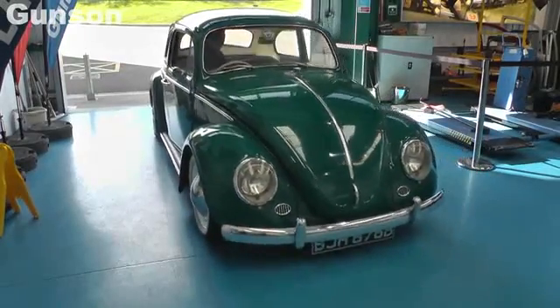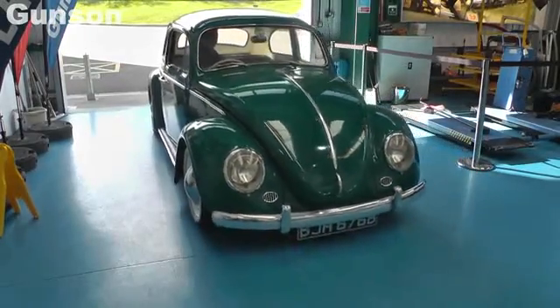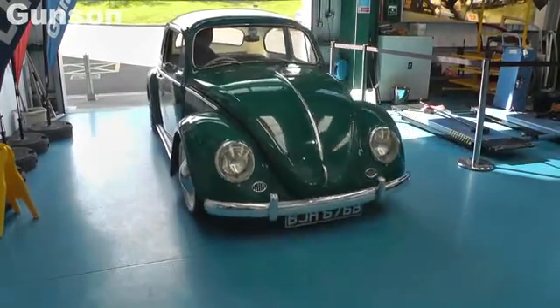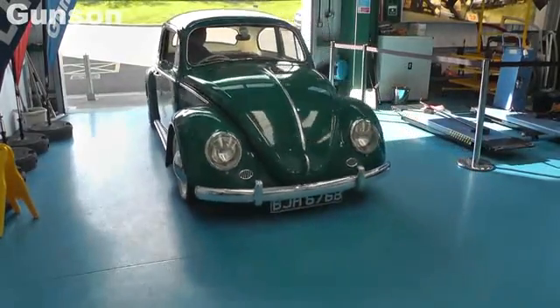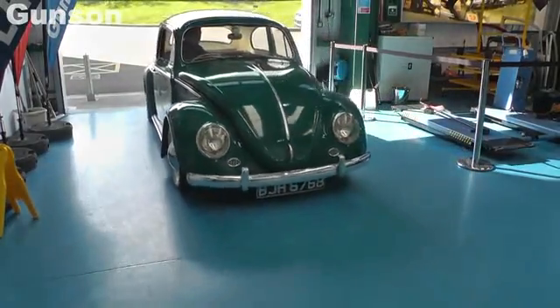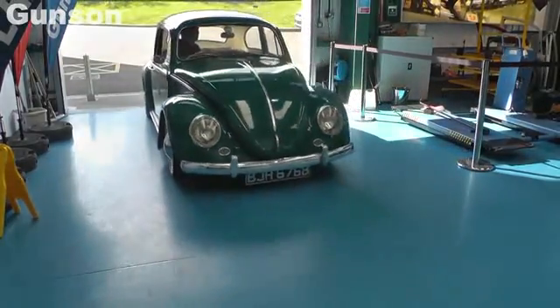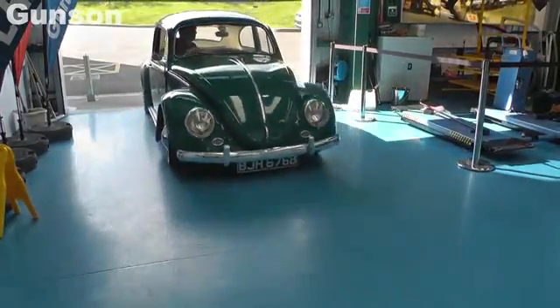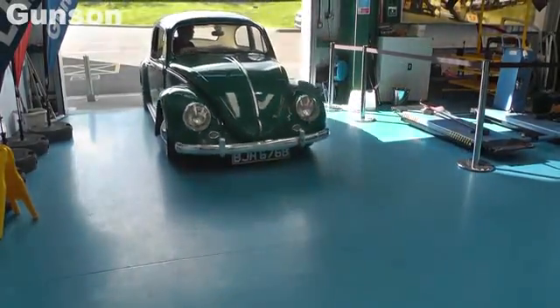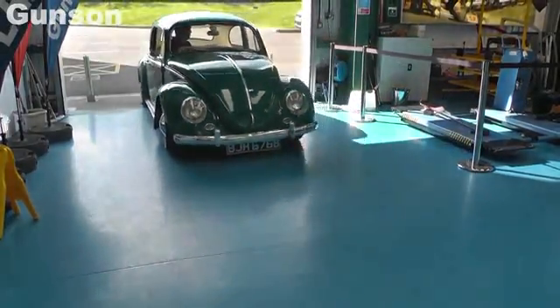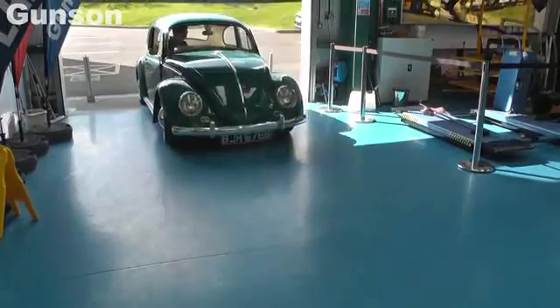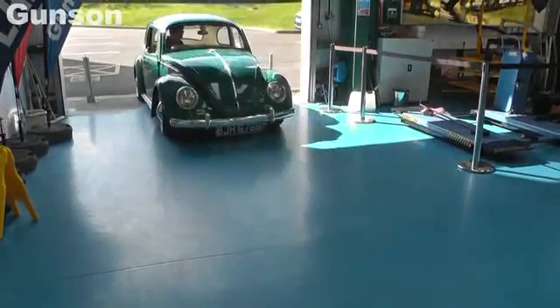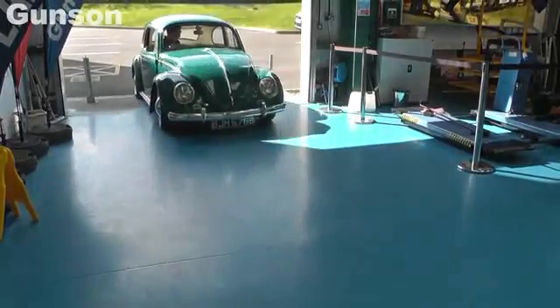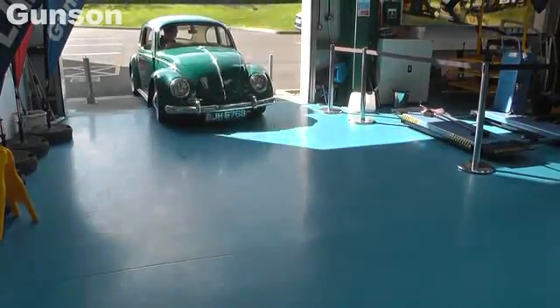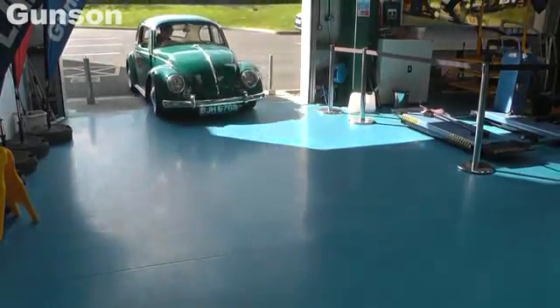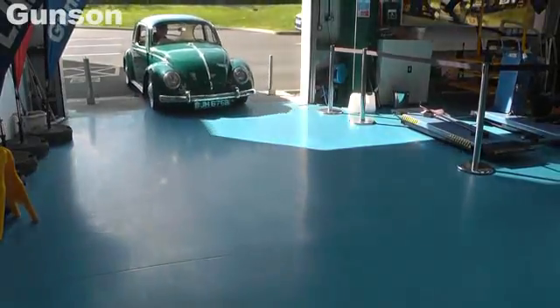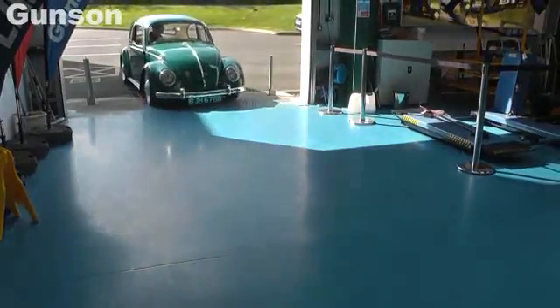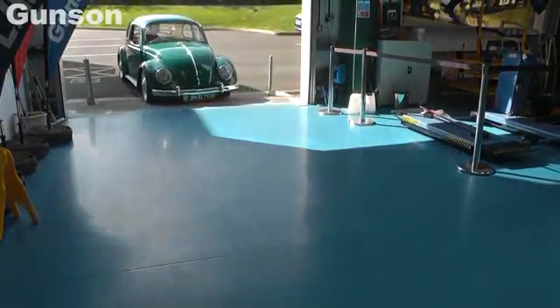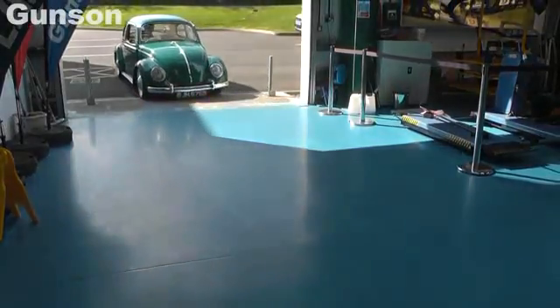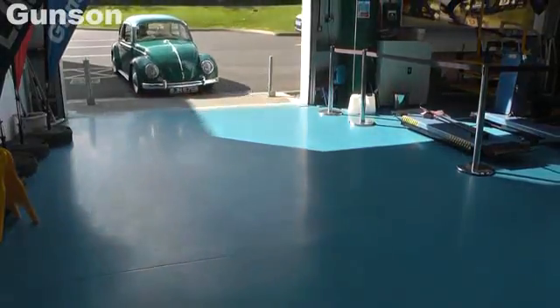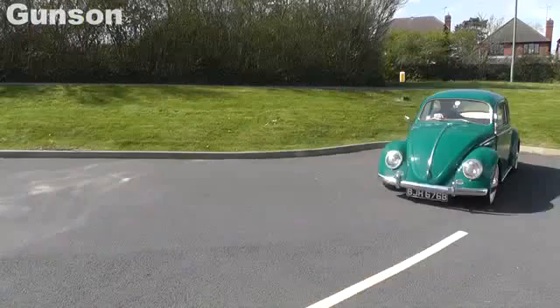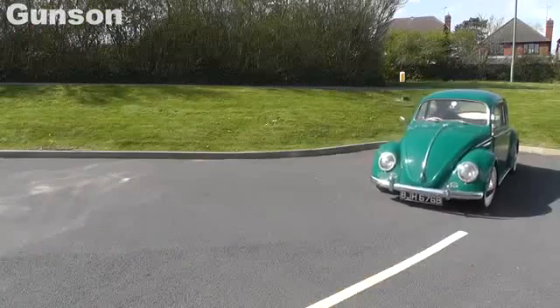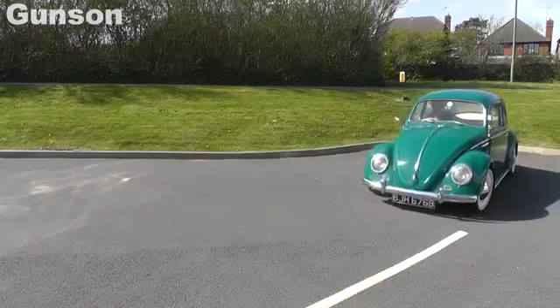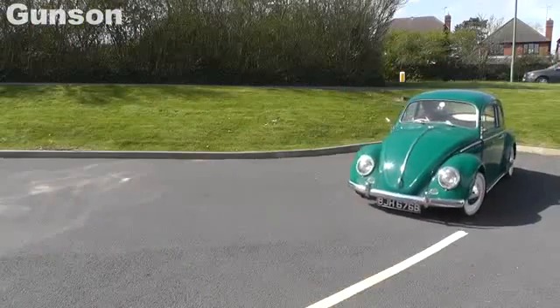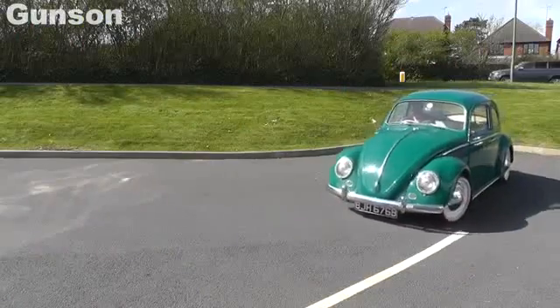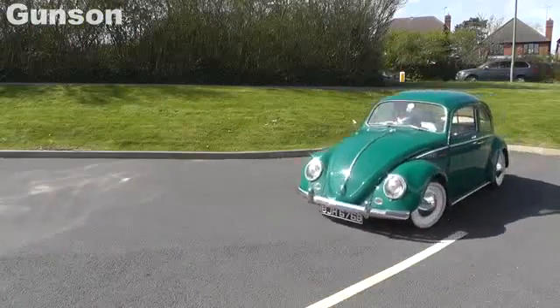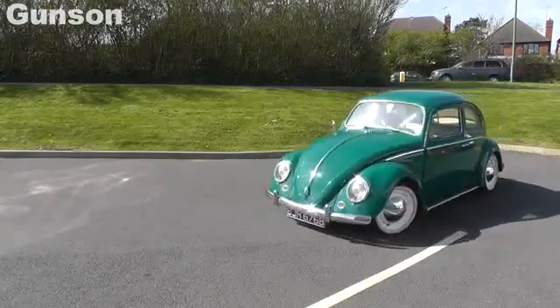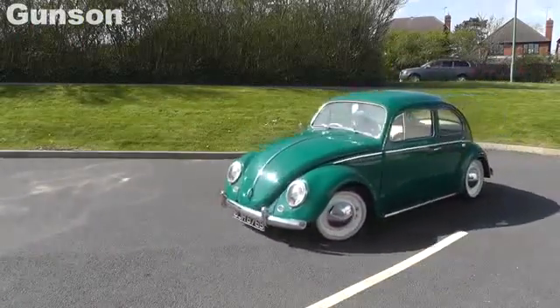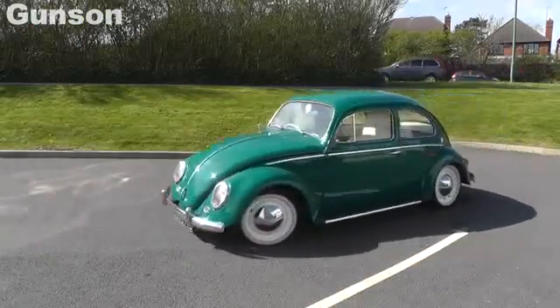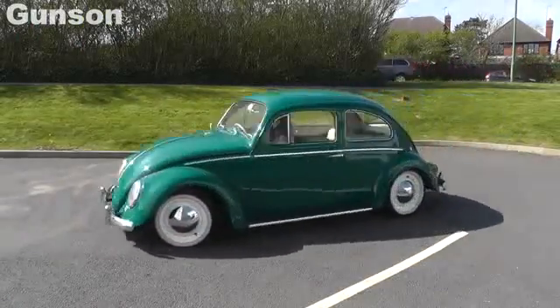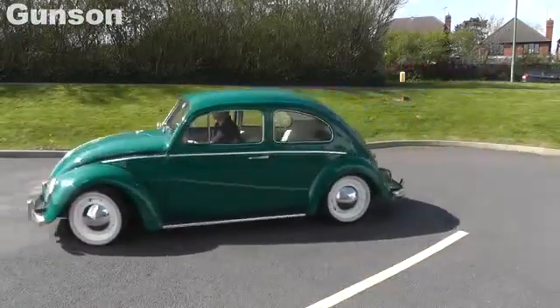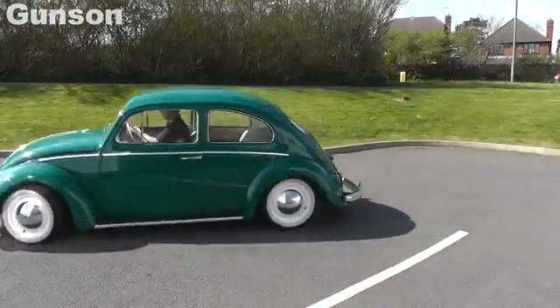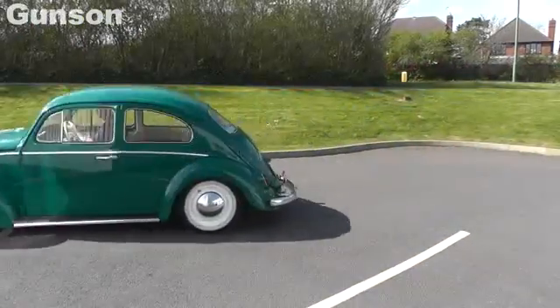Ideal for the car enthusiast to keep their engine in tip-top condition and, best of all, save money on petrol.